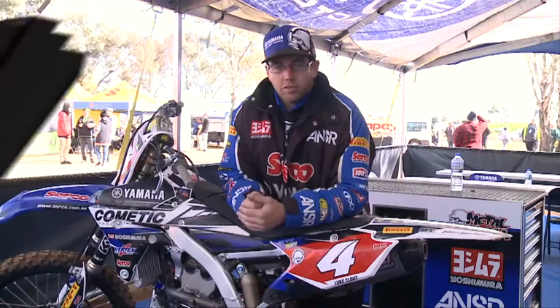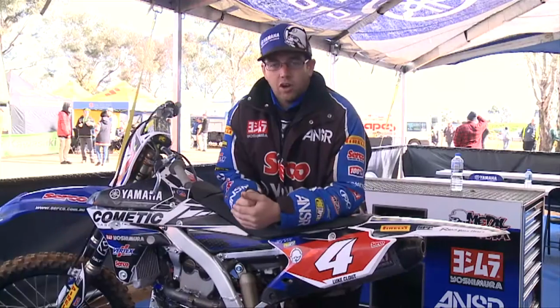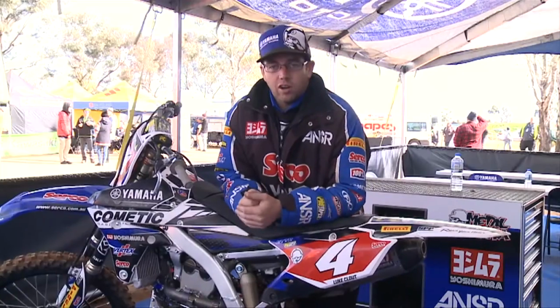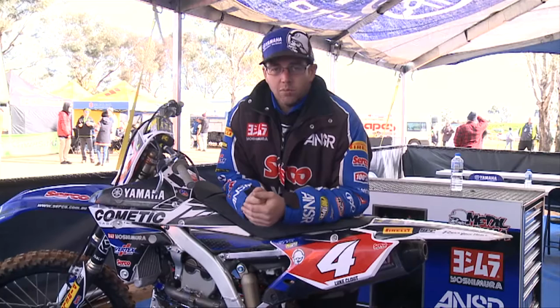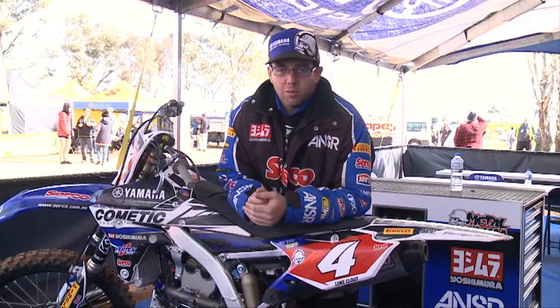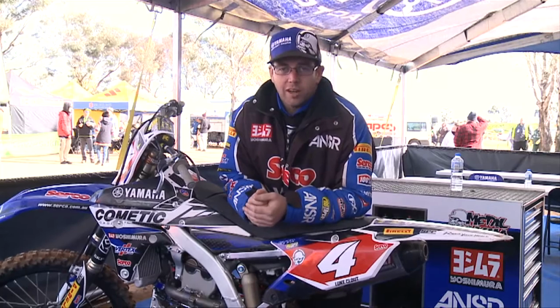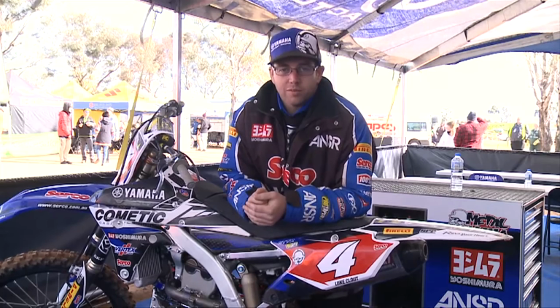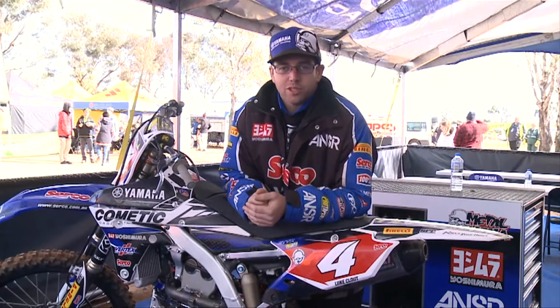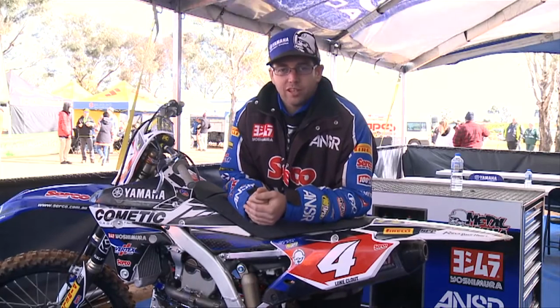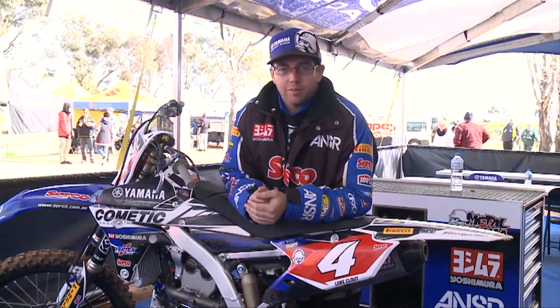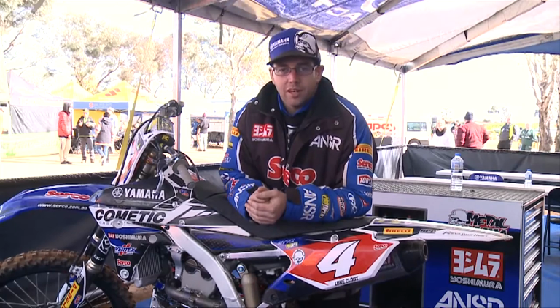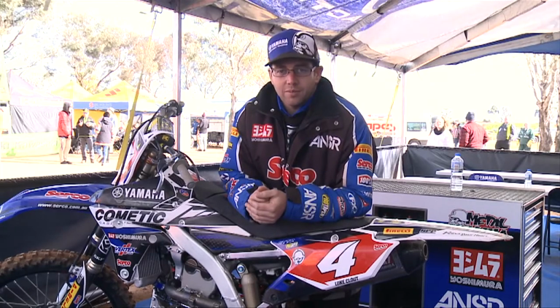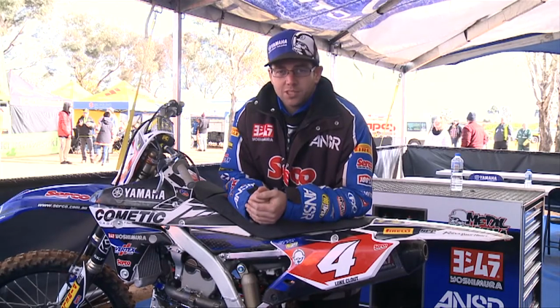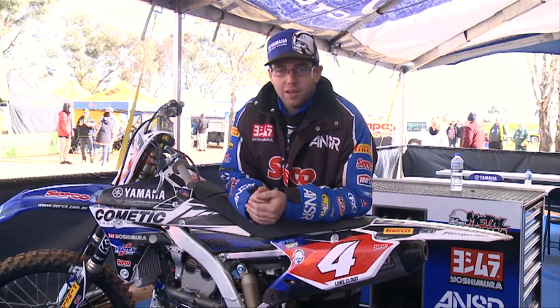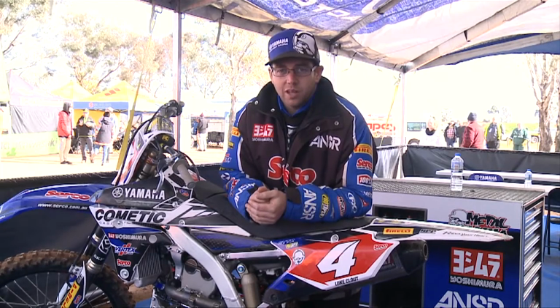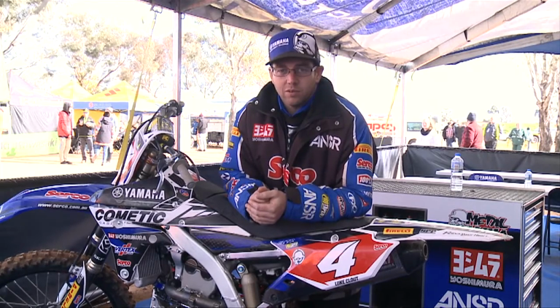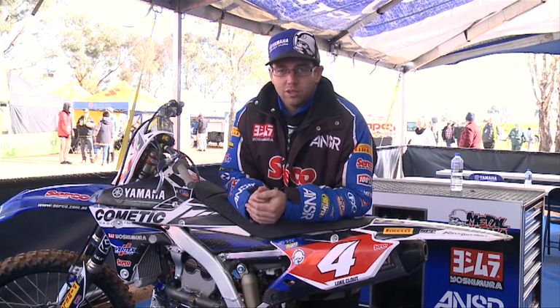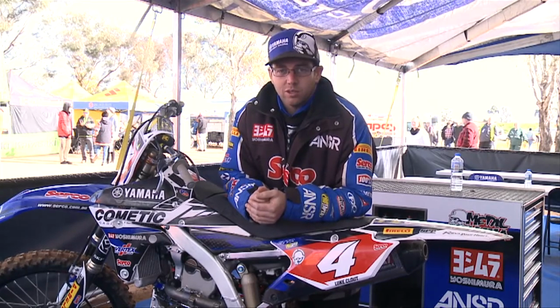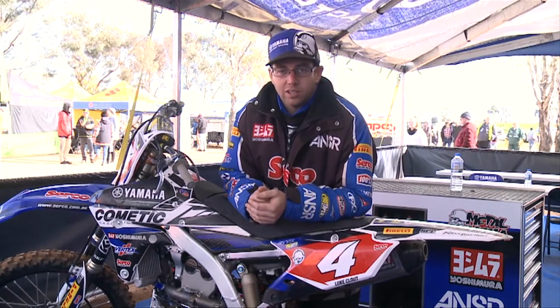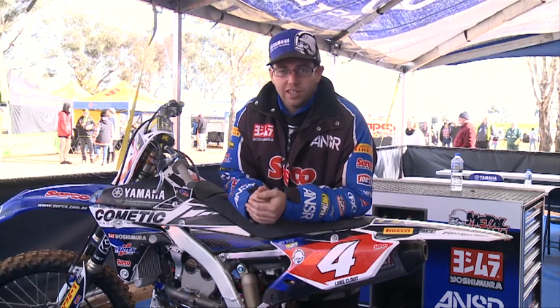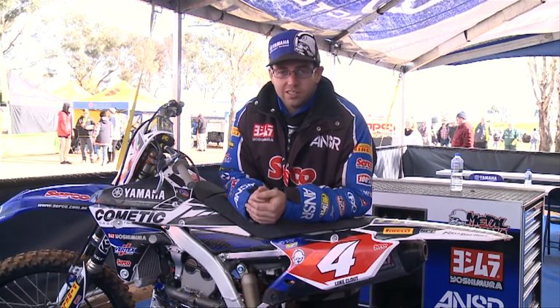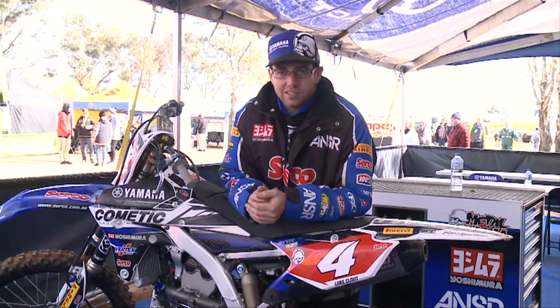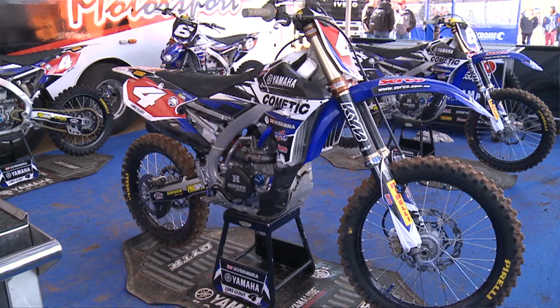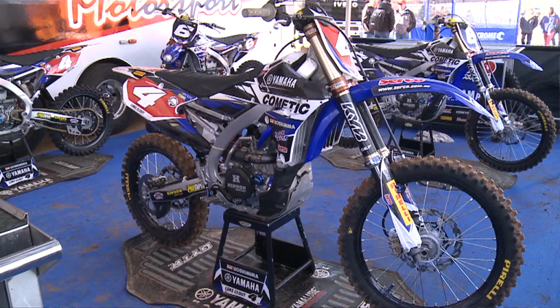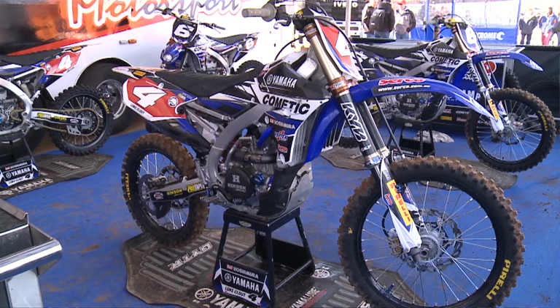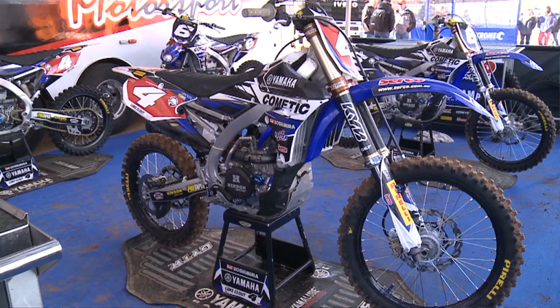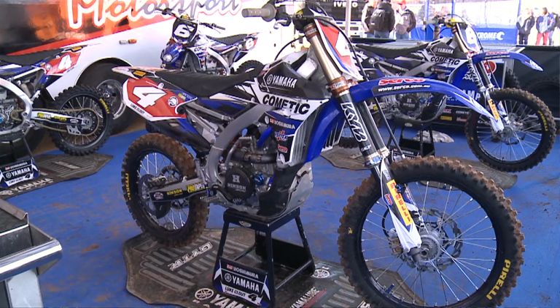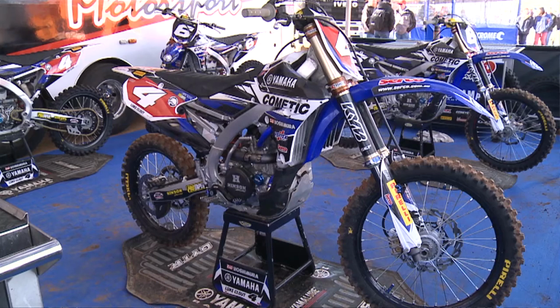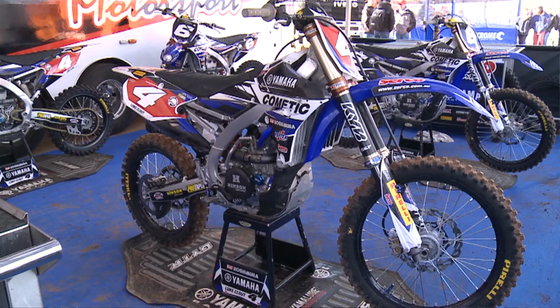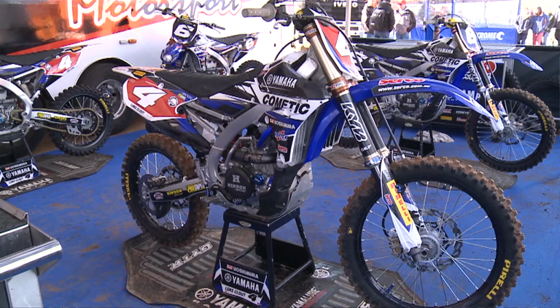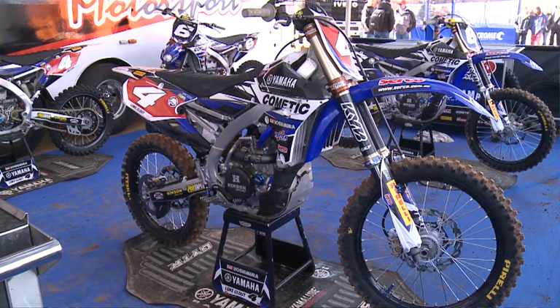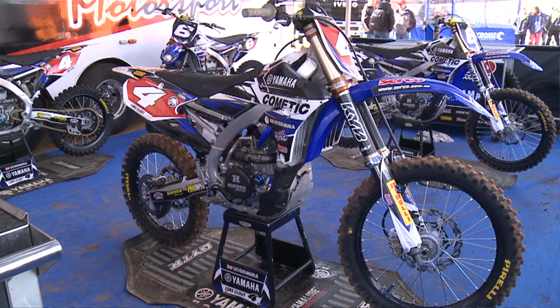Hi, I'm Michael Marty from Circo Yamaha. Today we're going to have a look at Luke Clout's 2014 YZ250F.